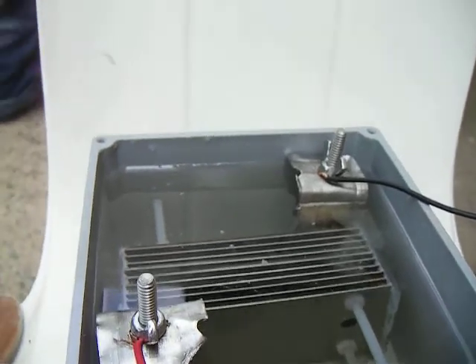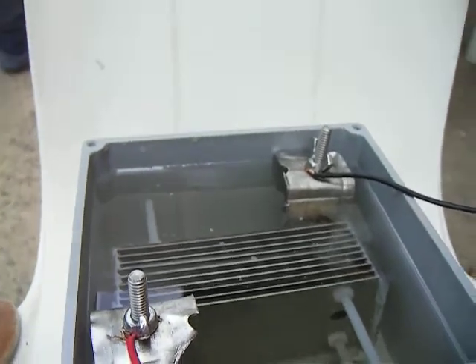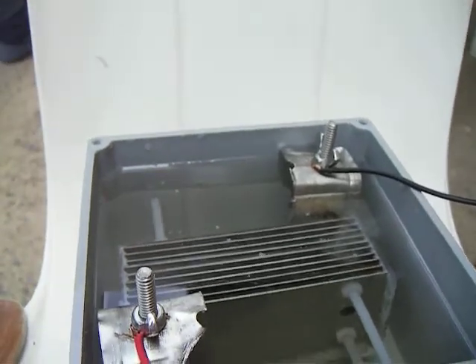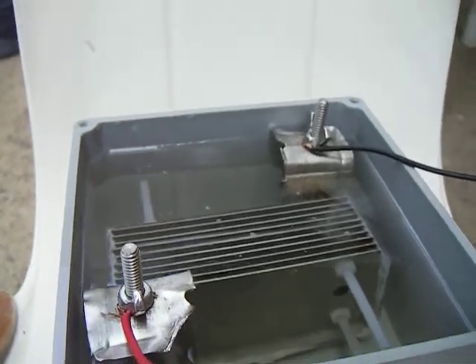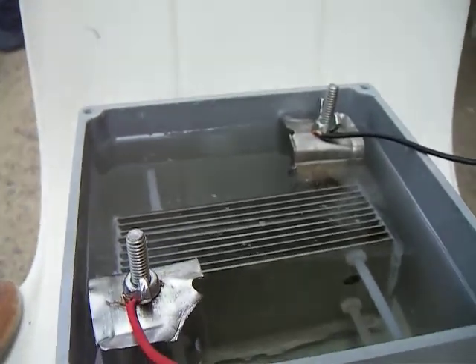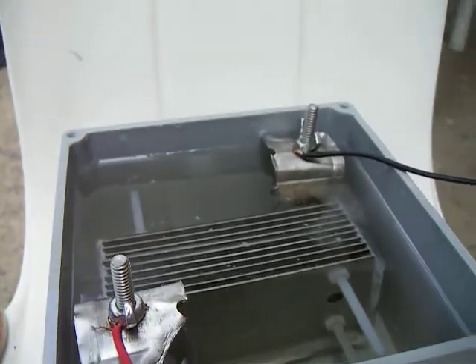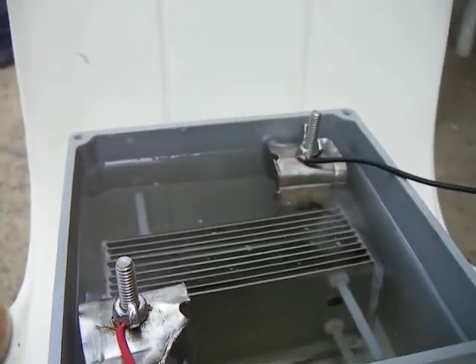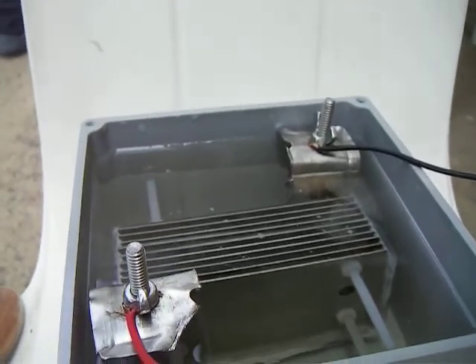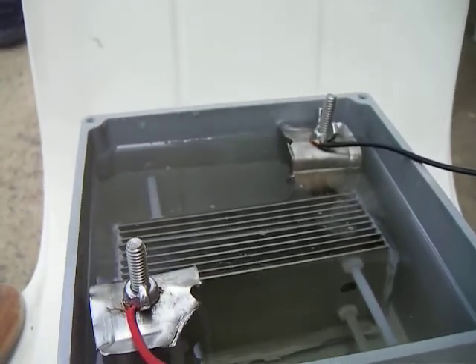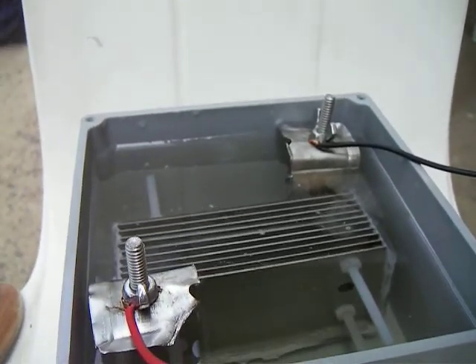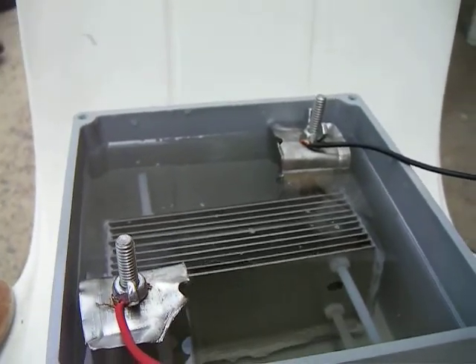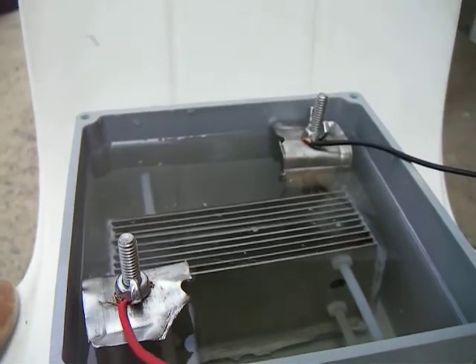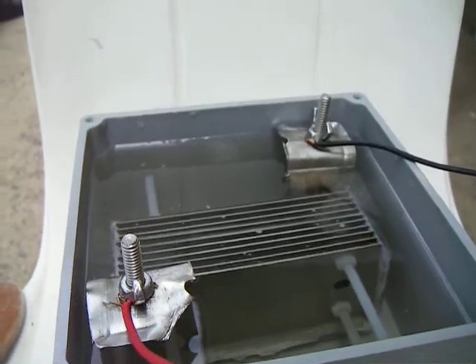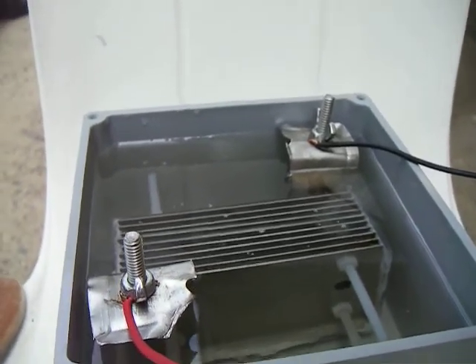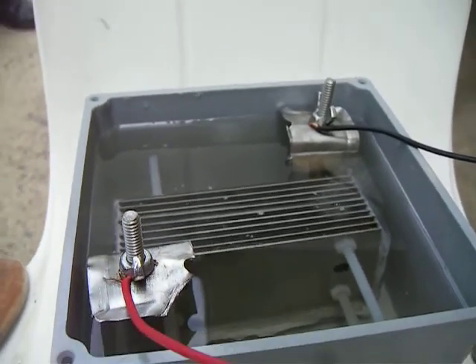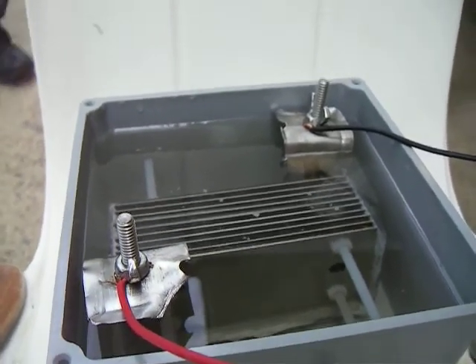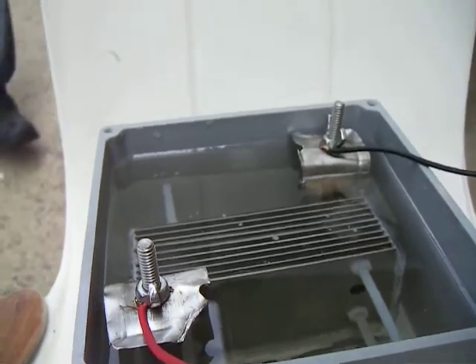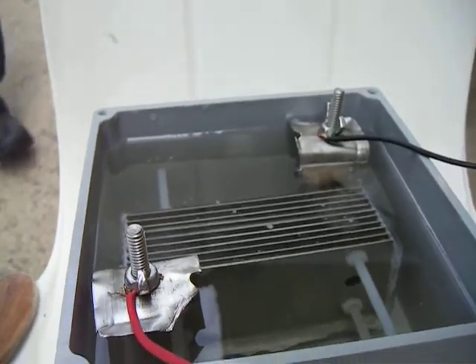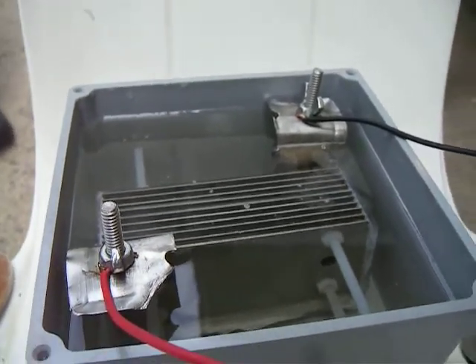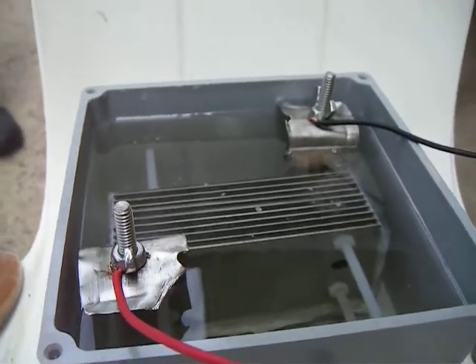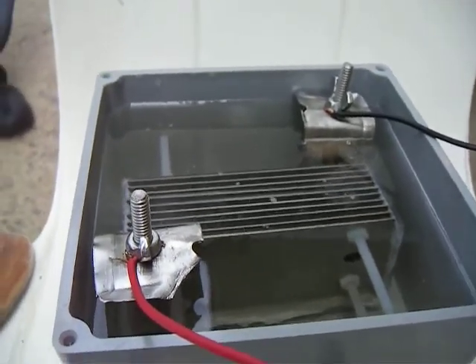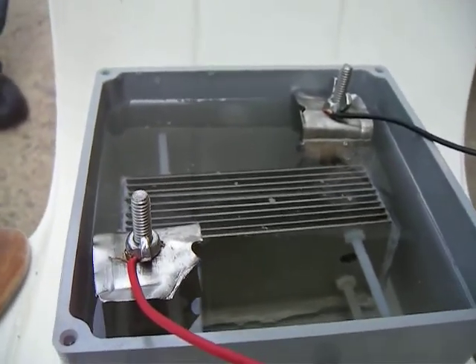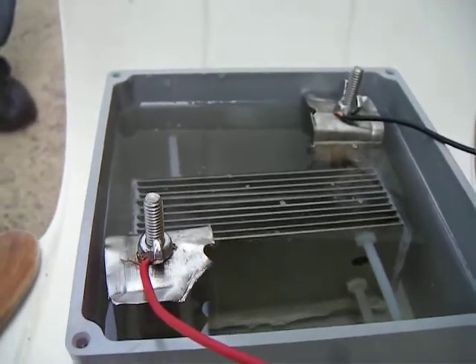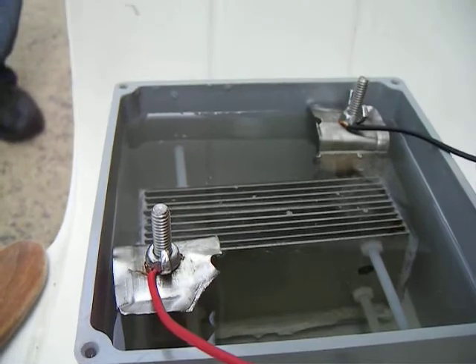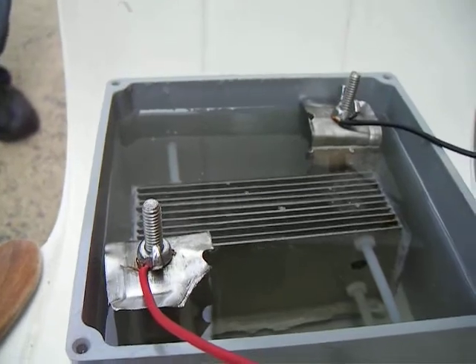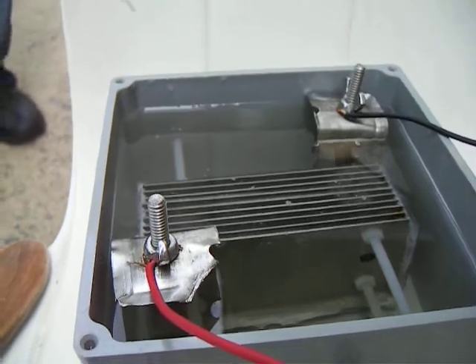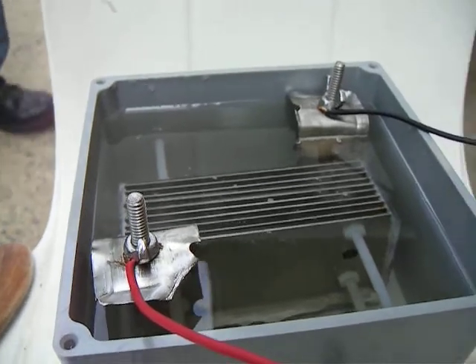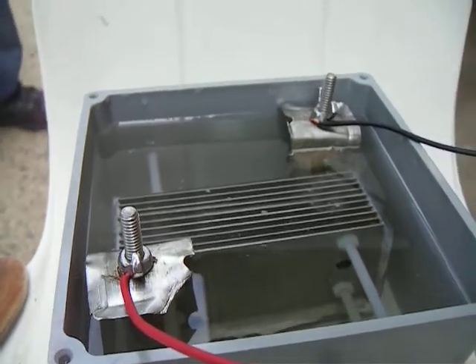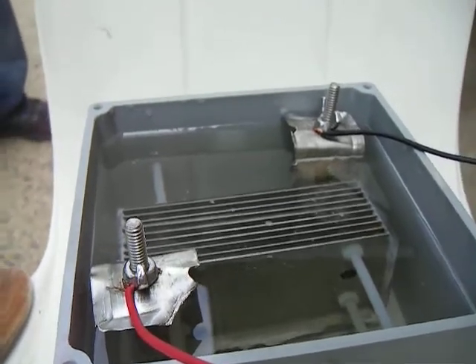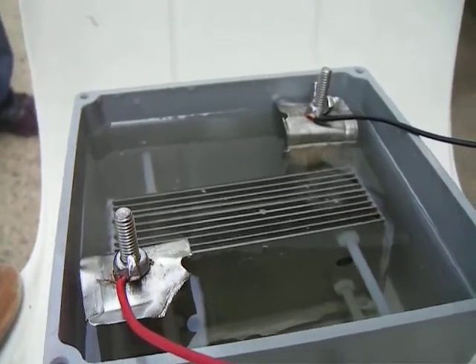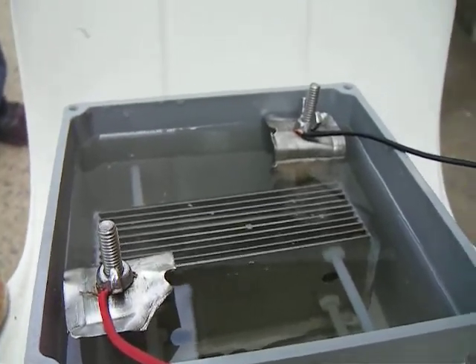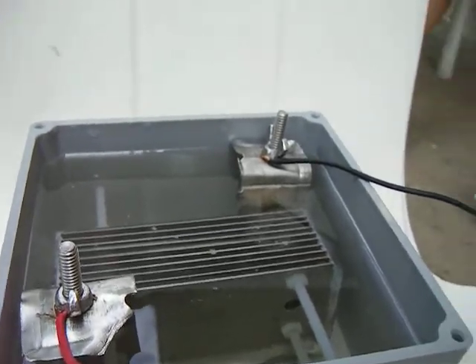All right, this is a 12-volt, 3-amp supply. This is distilled water and potassium hydroxide electrolyte.